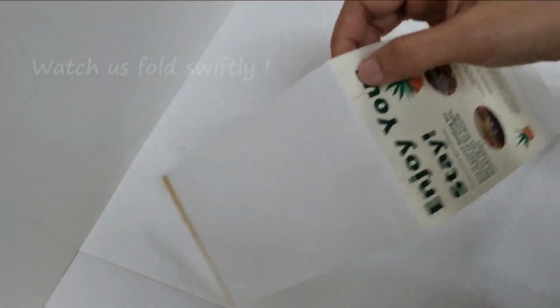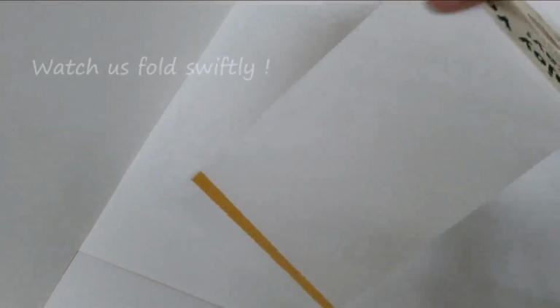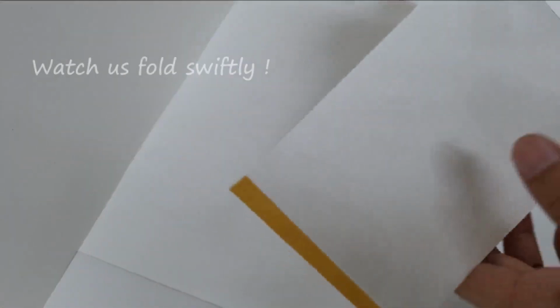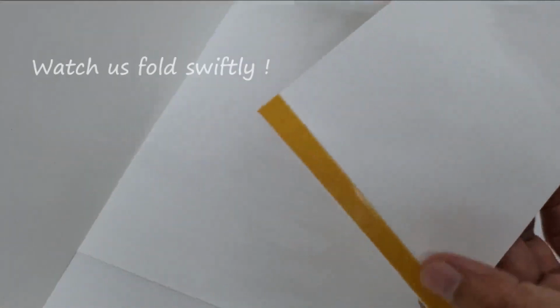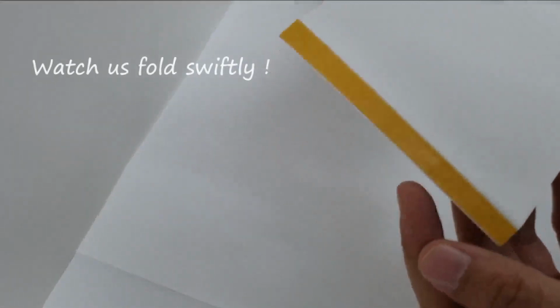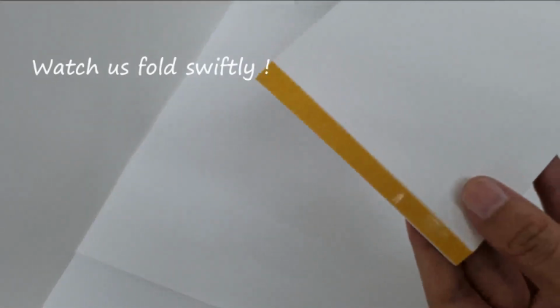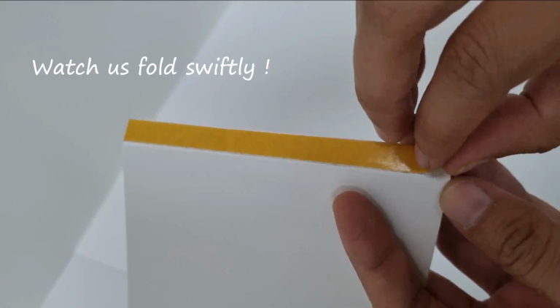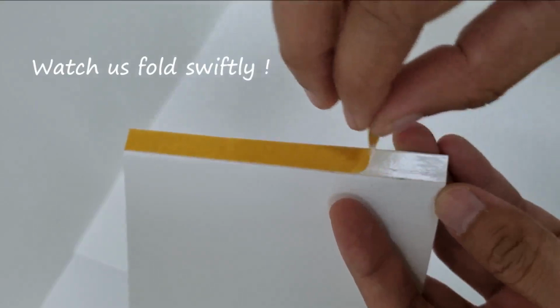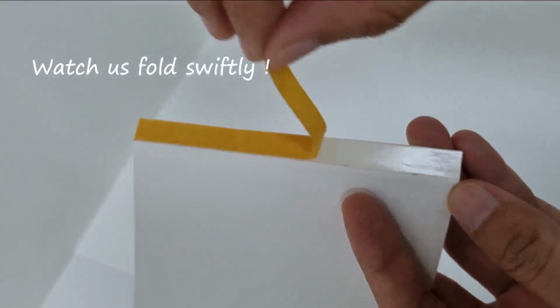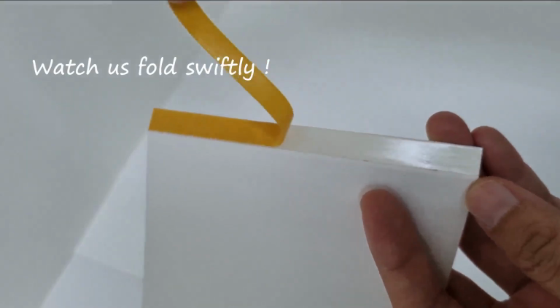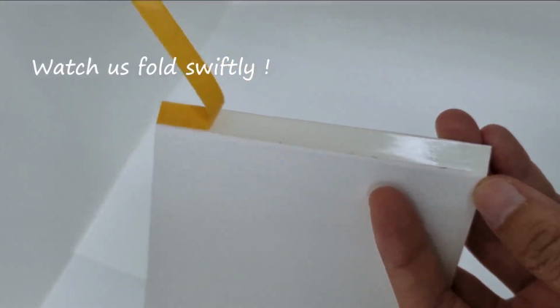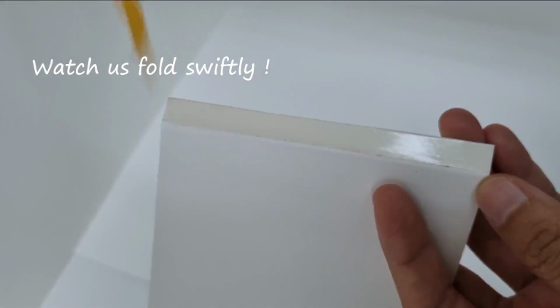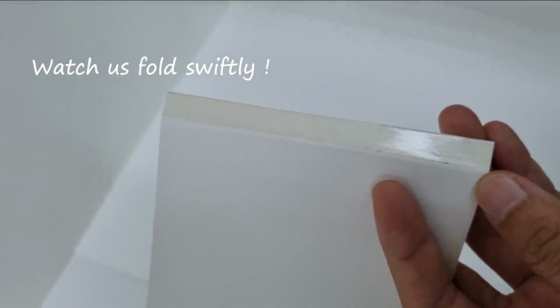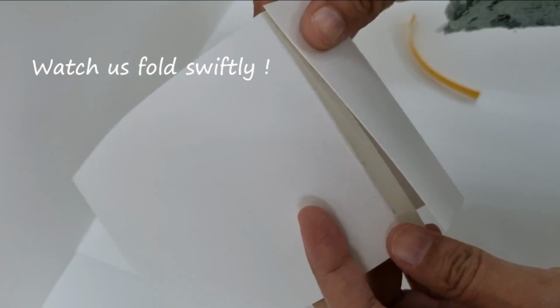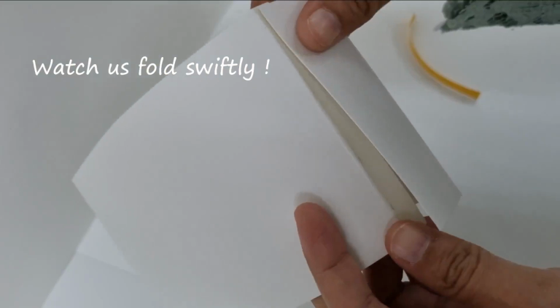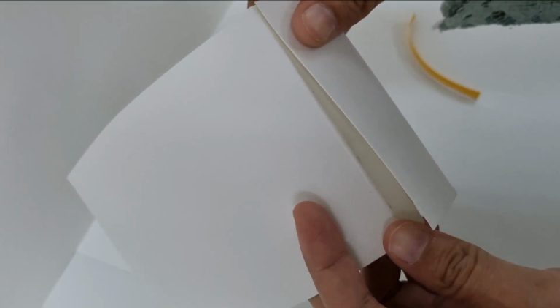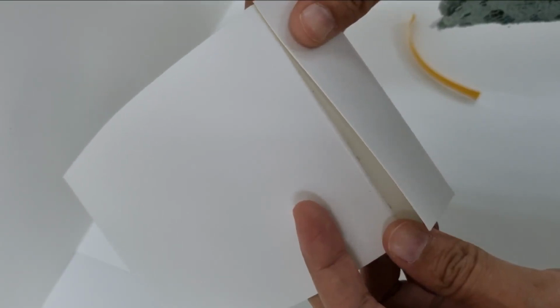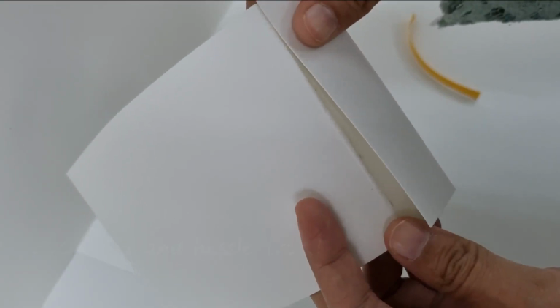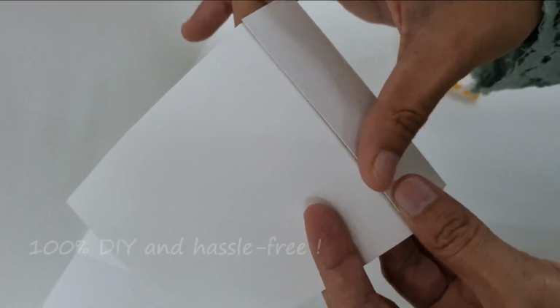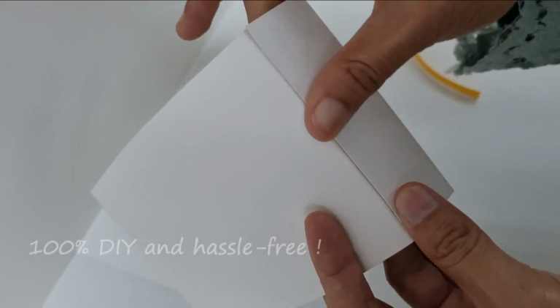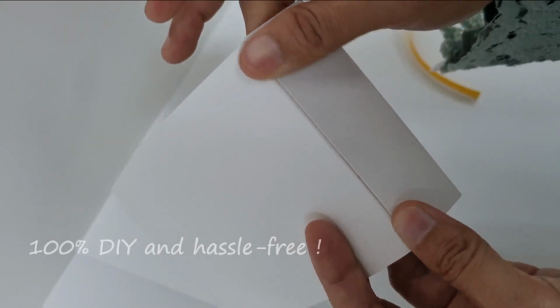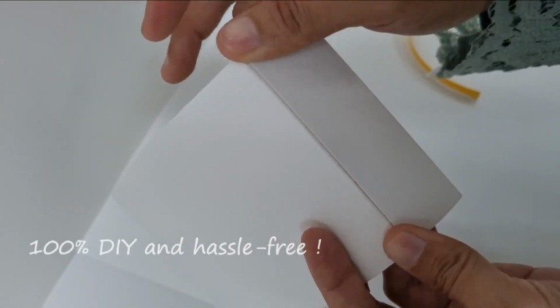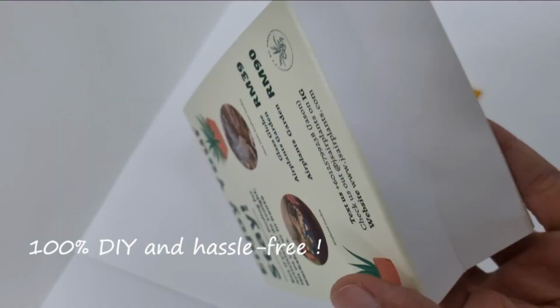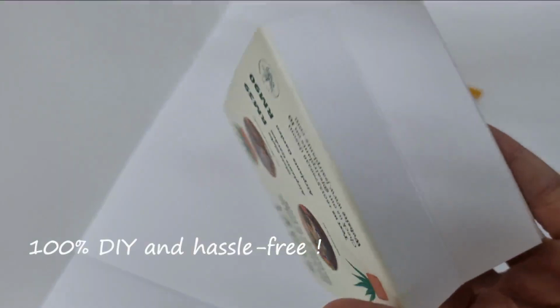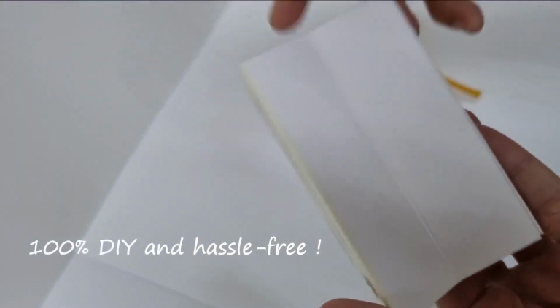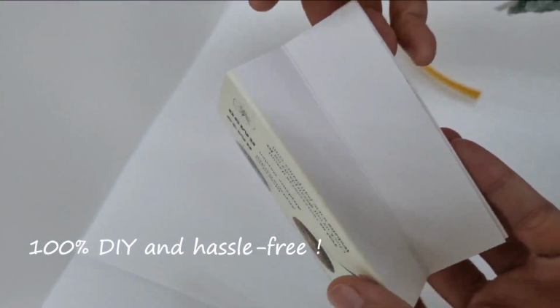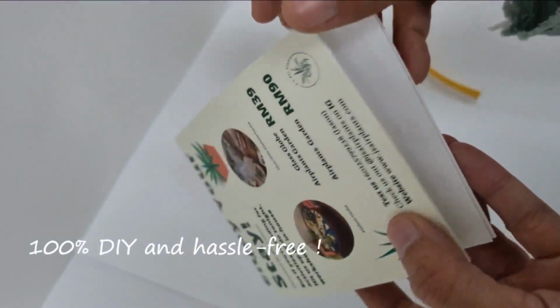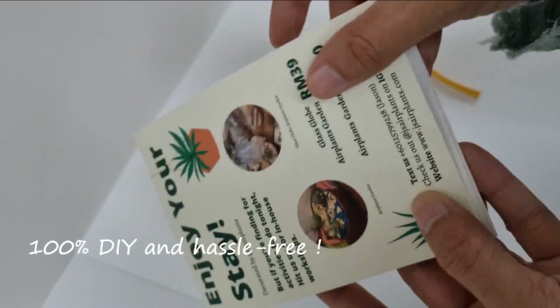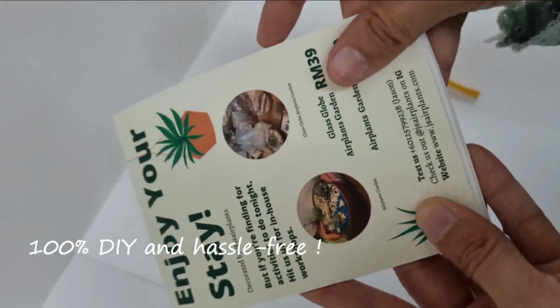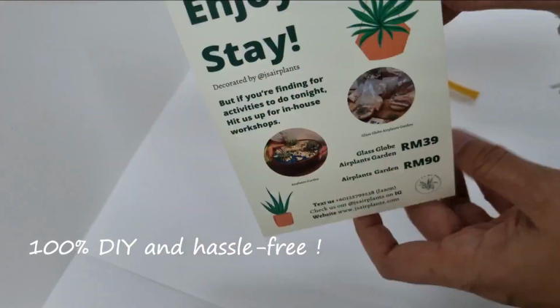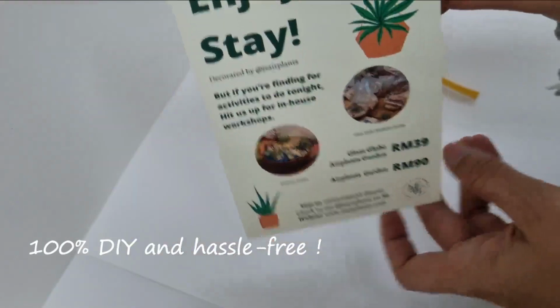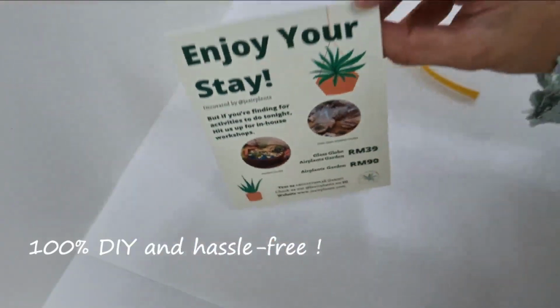Watch us fold the tent card swiftly. It is designed to be 100% DIY and hassle free.